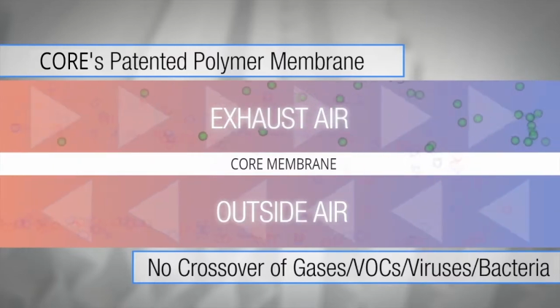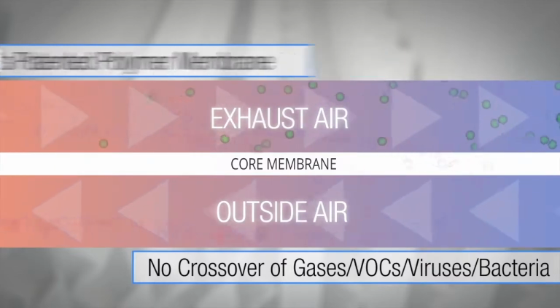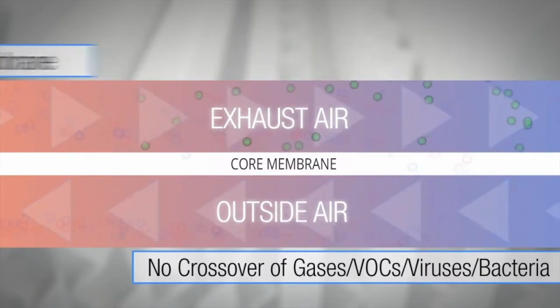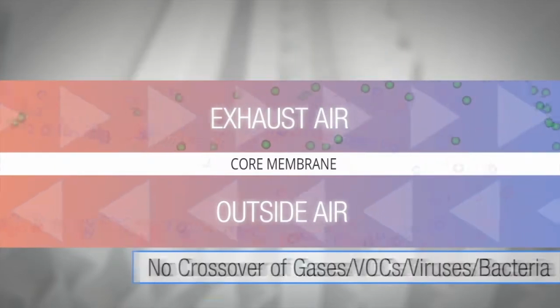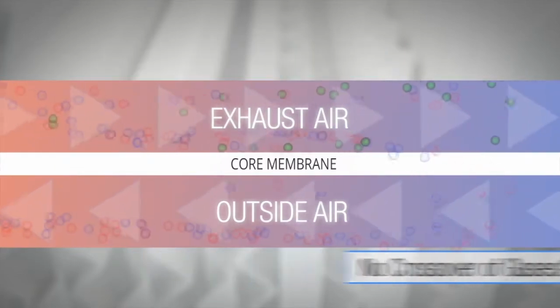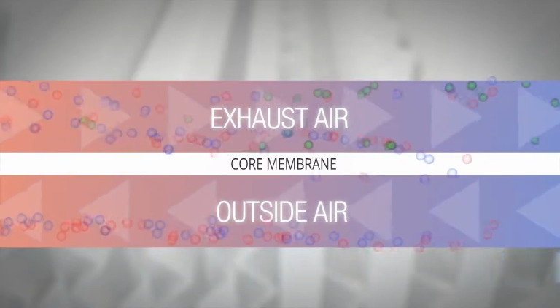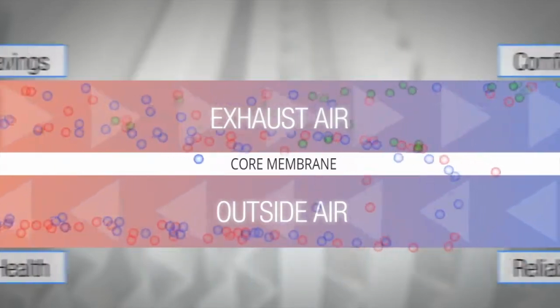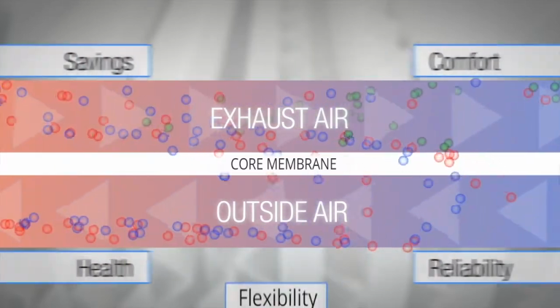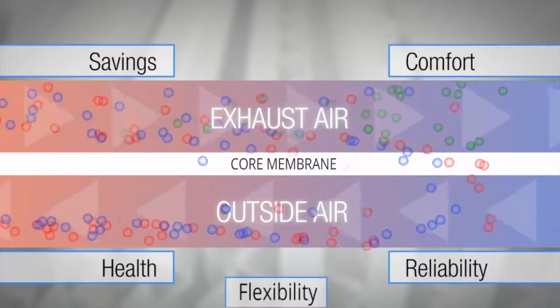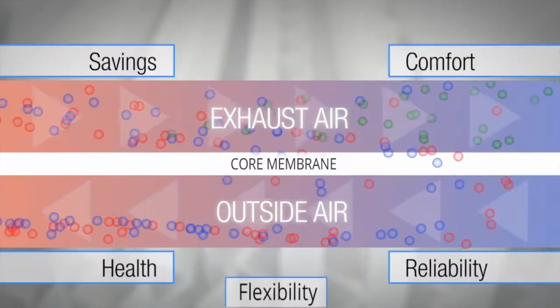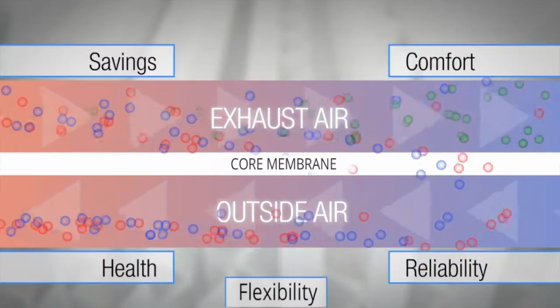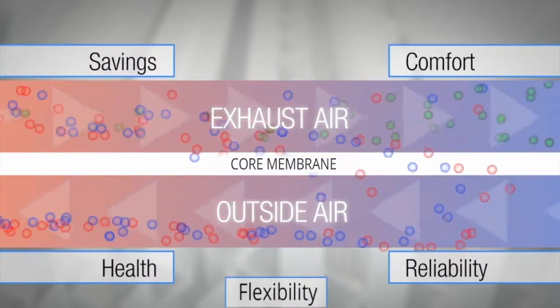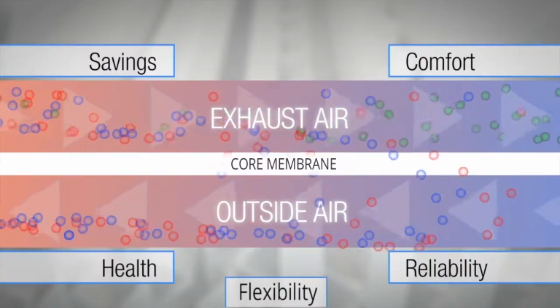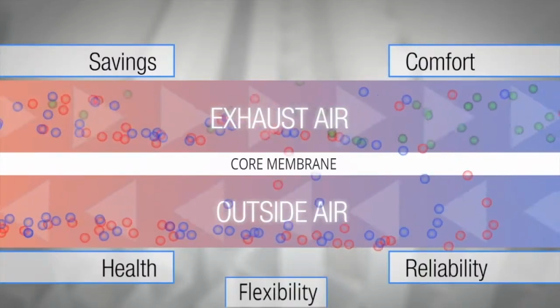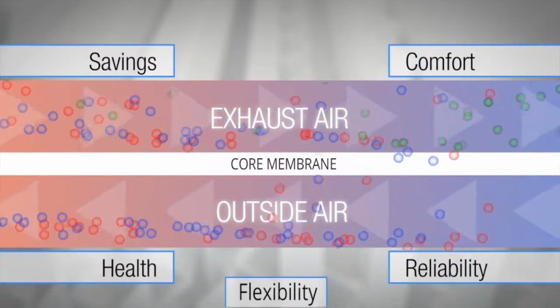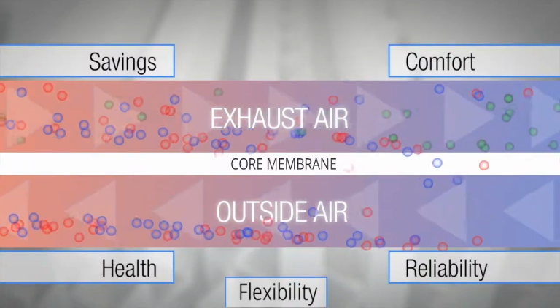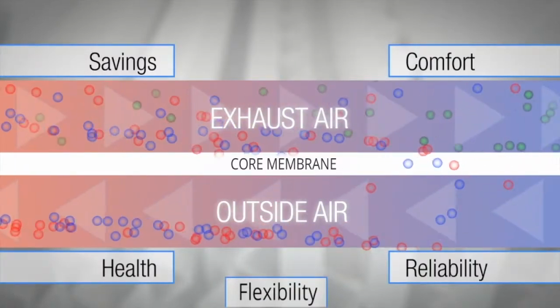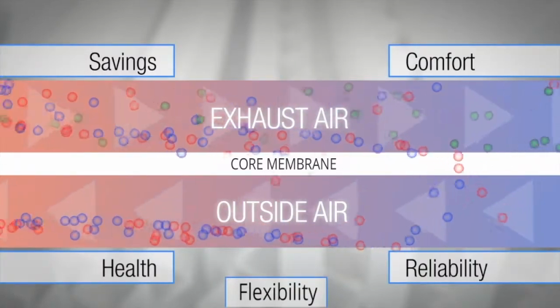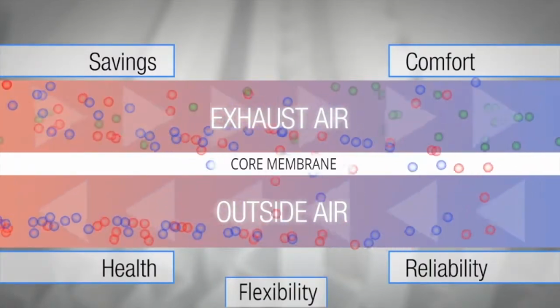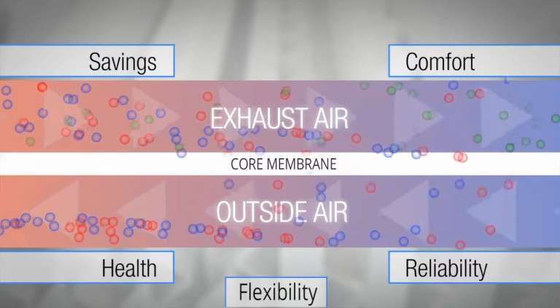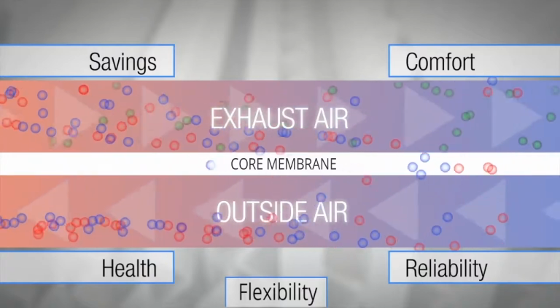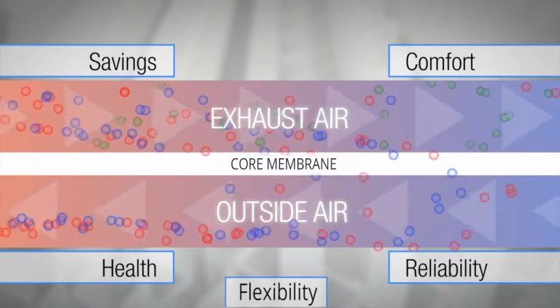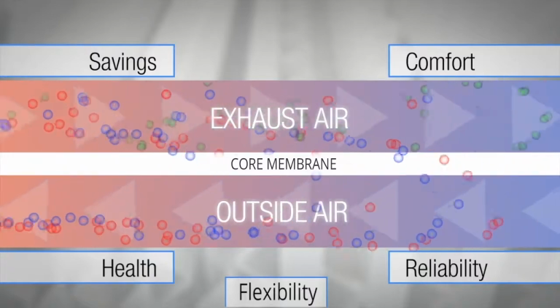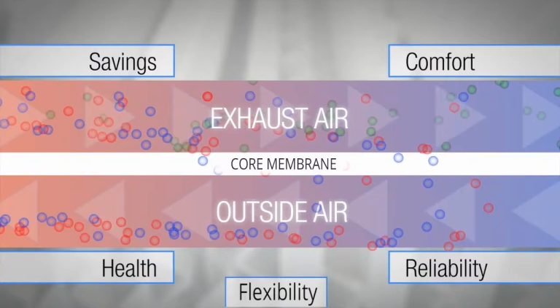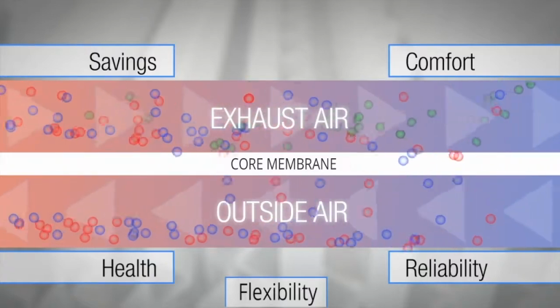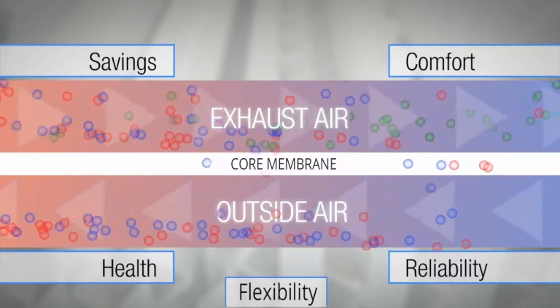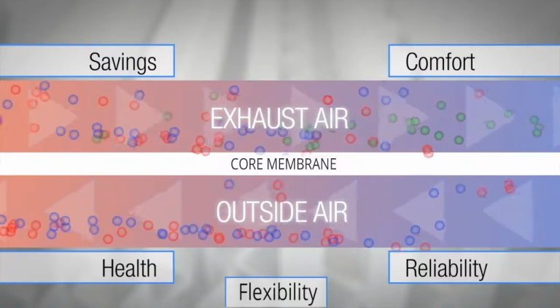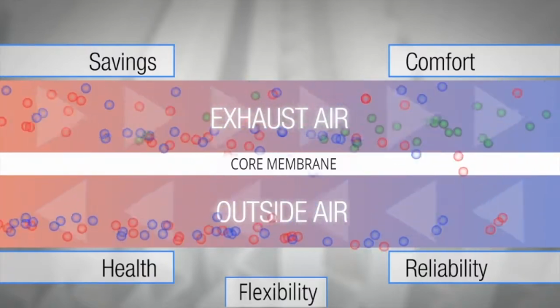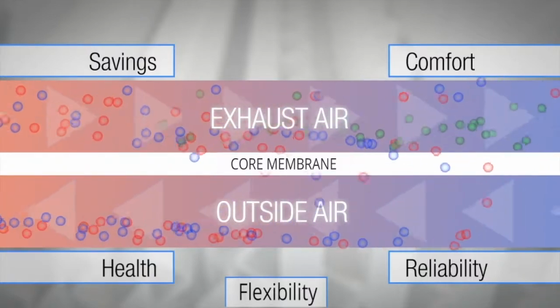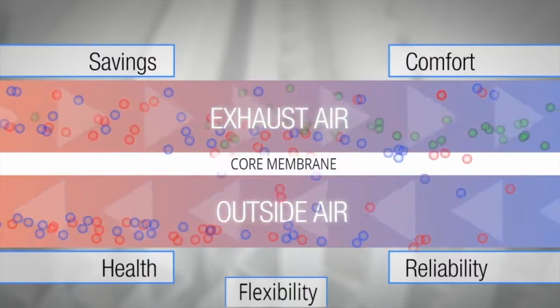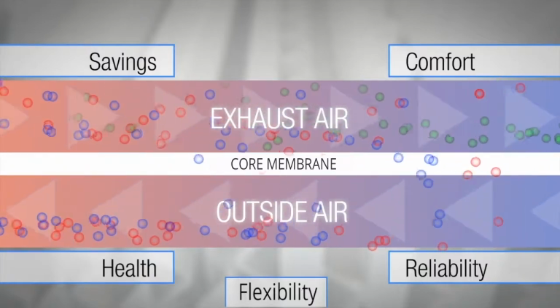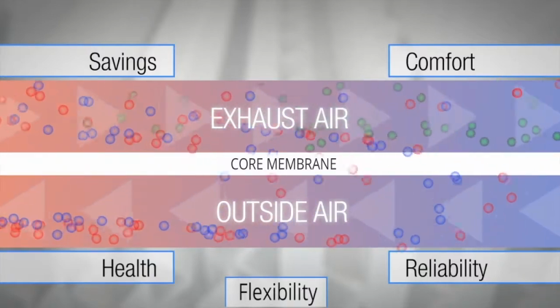The Core ERV saves you money, improves indoor air quality, and is reliable with no moving parts.